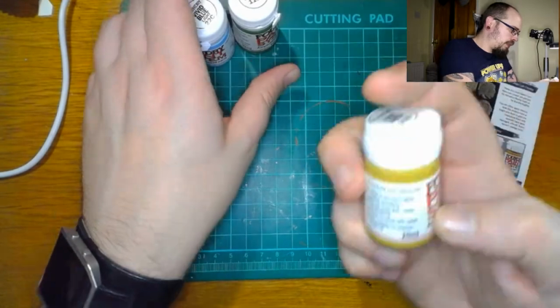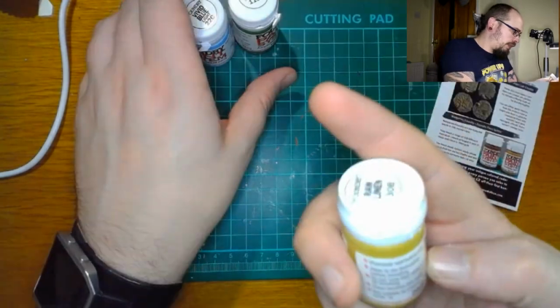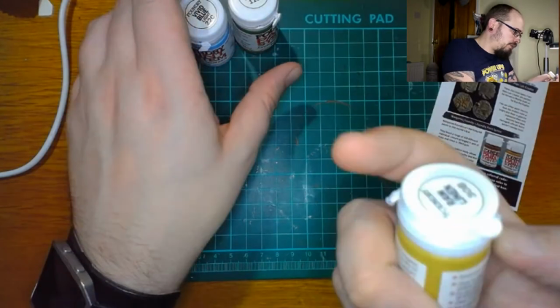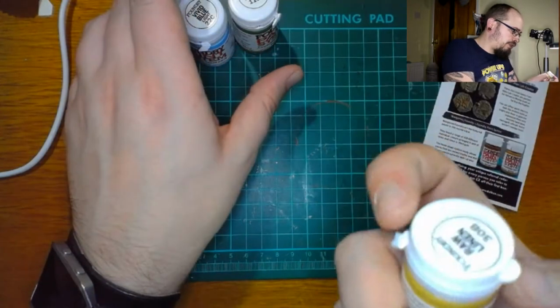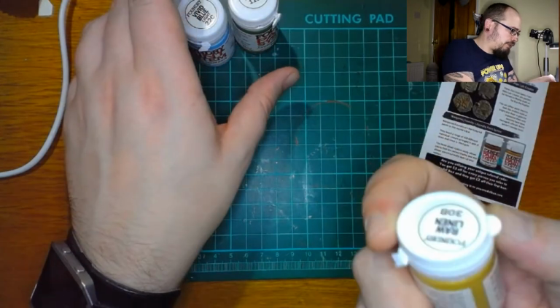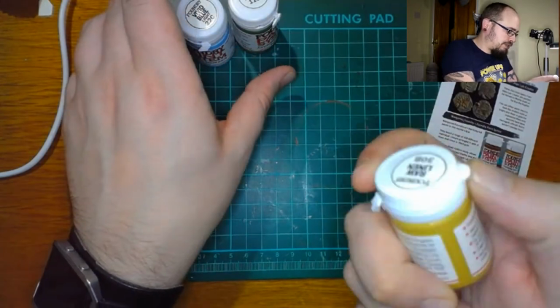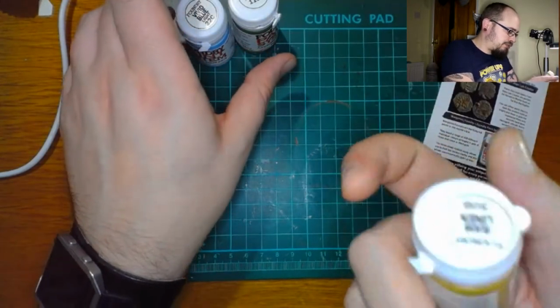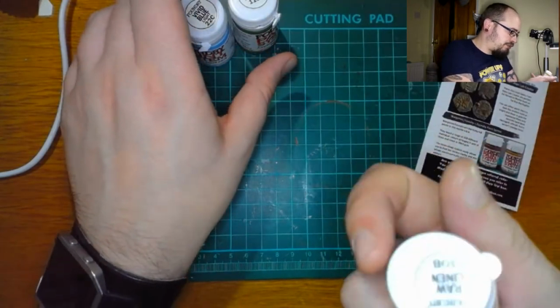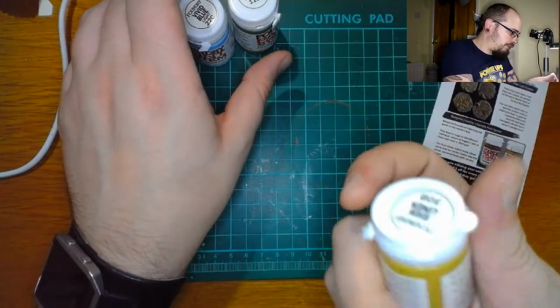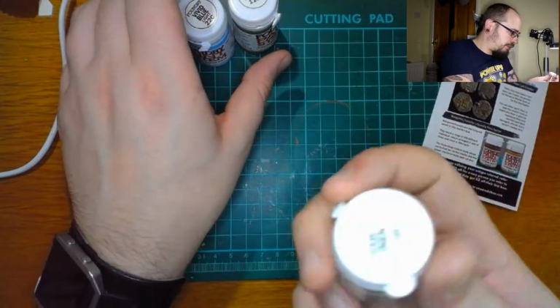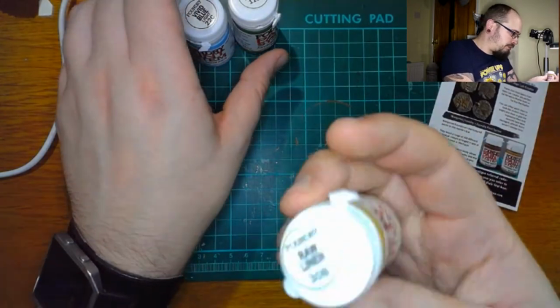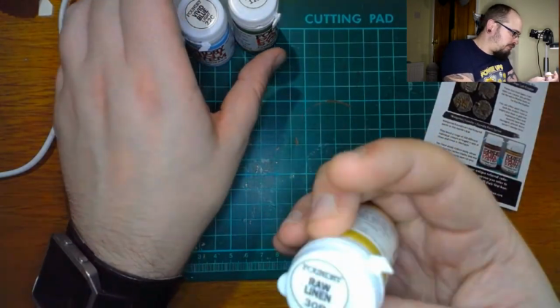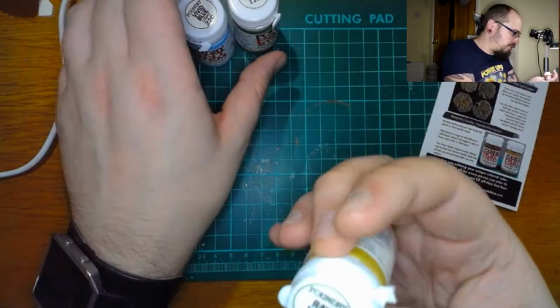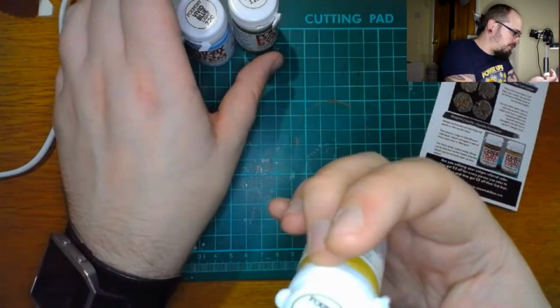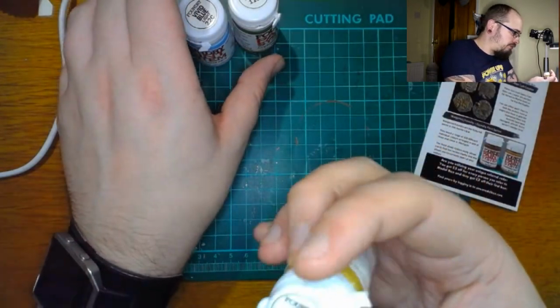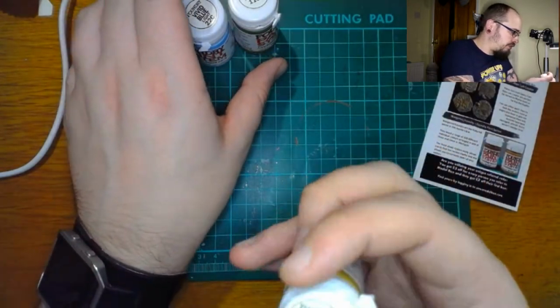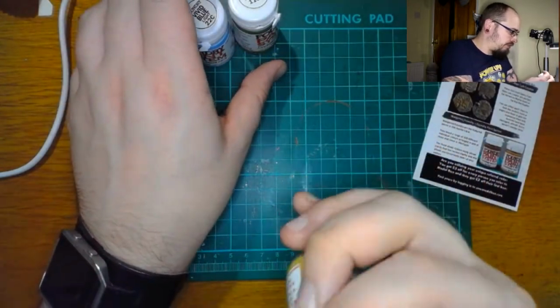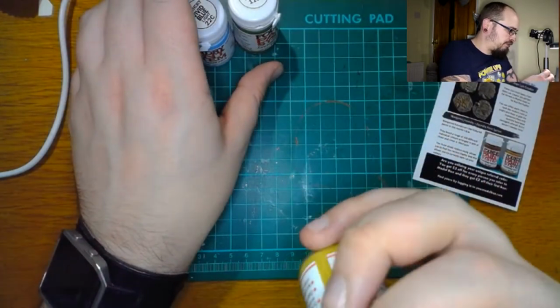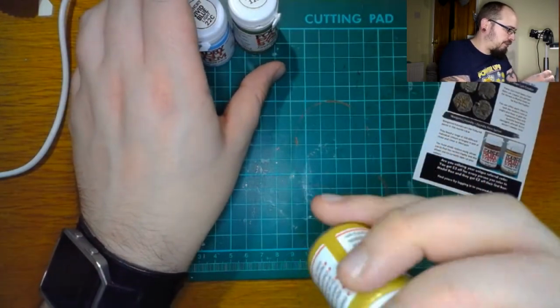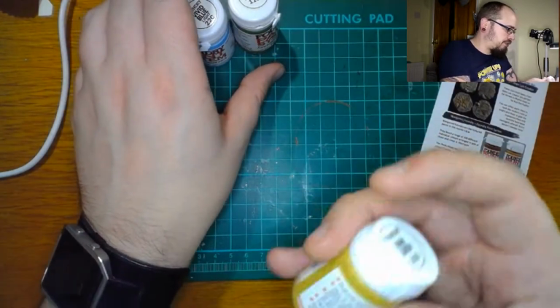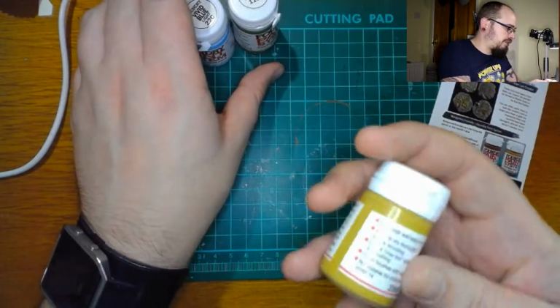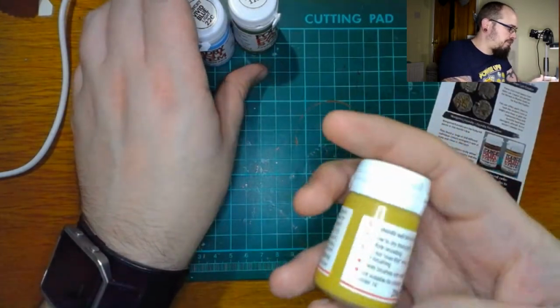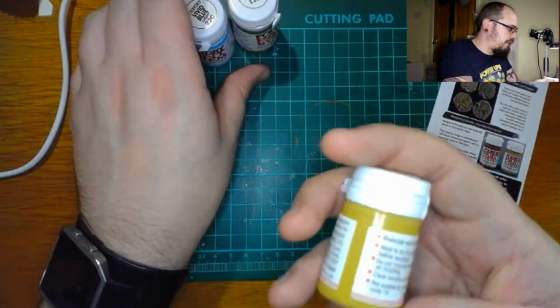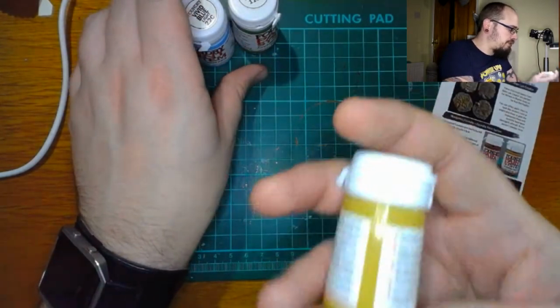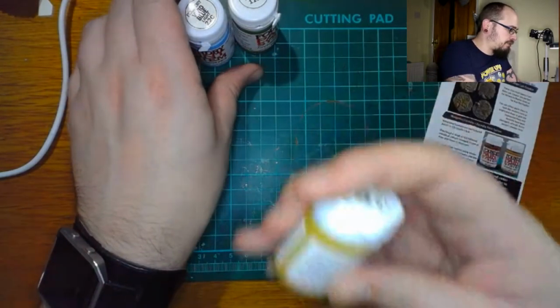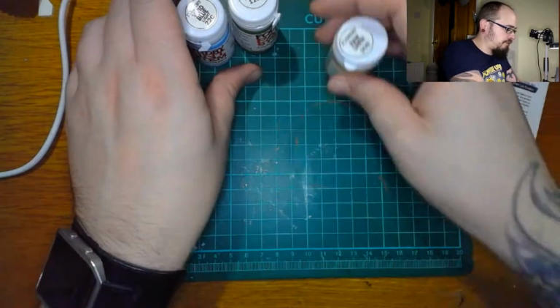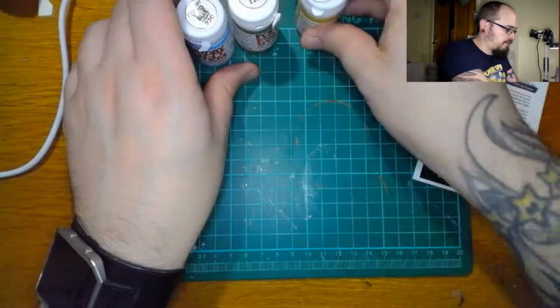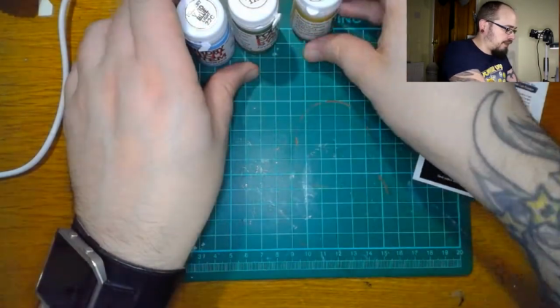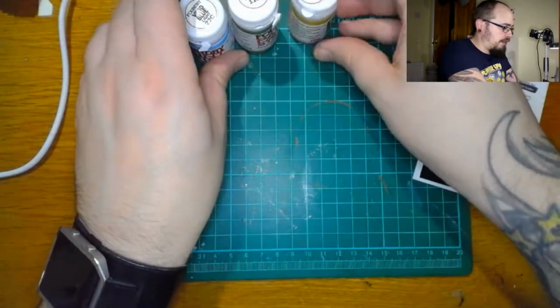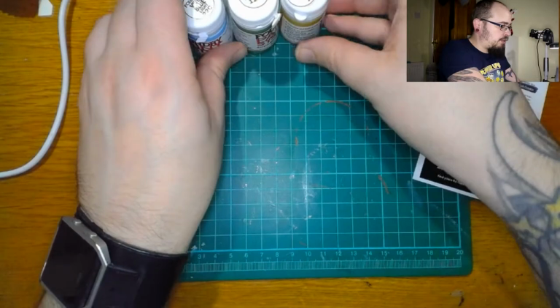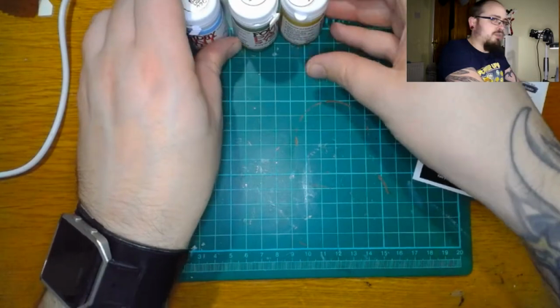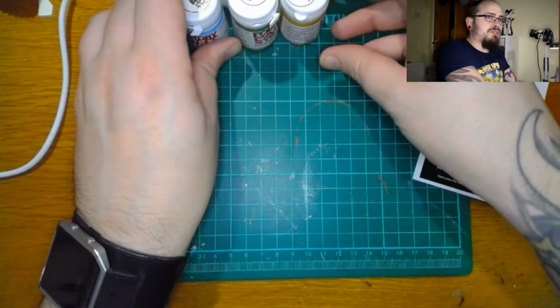Old style pots — sort of like what I'm used to with the very old Citadel paints. Awesome.